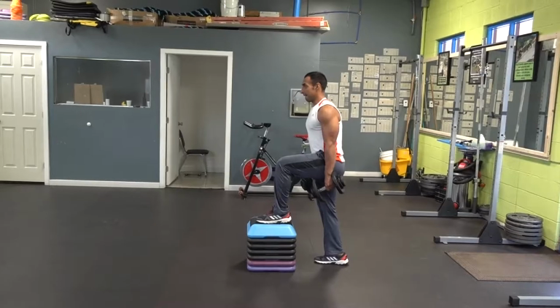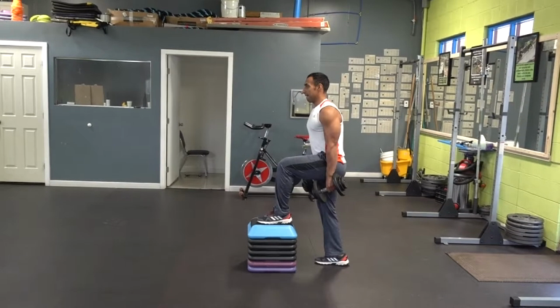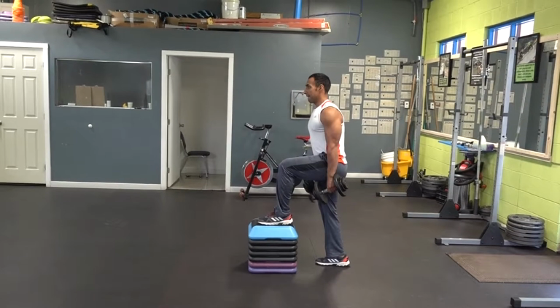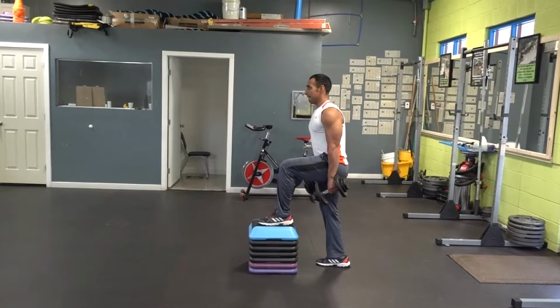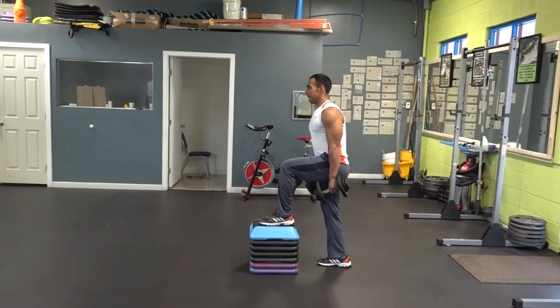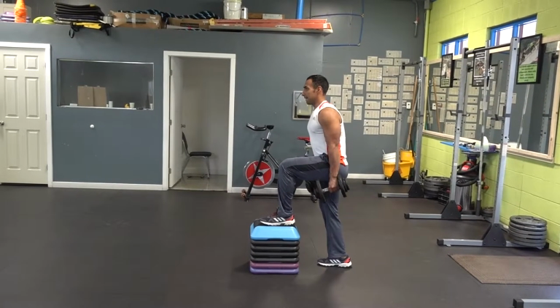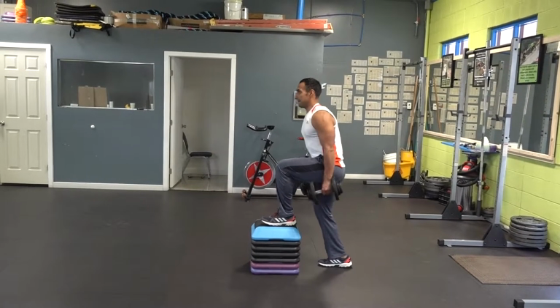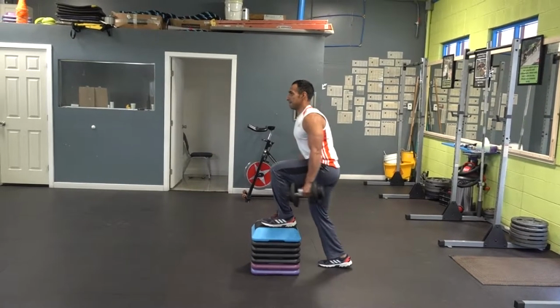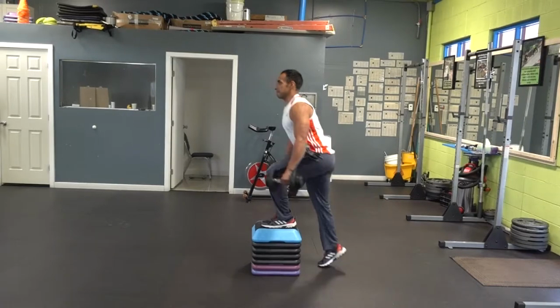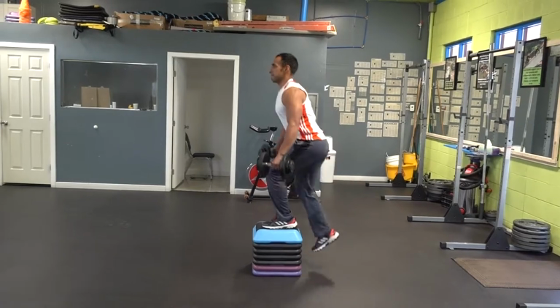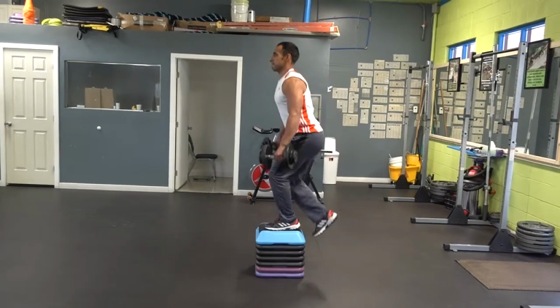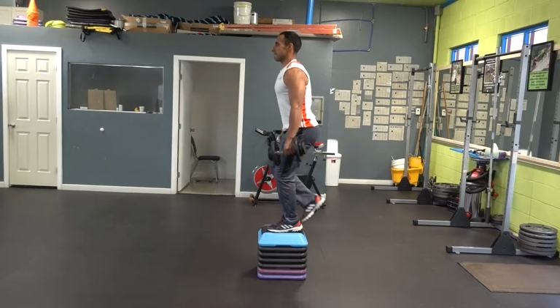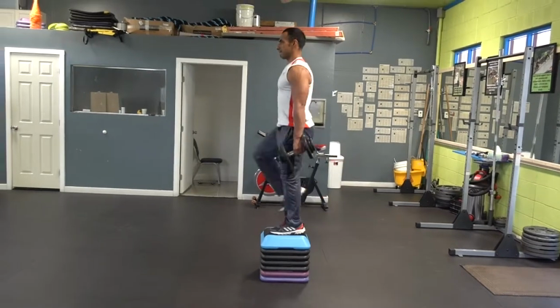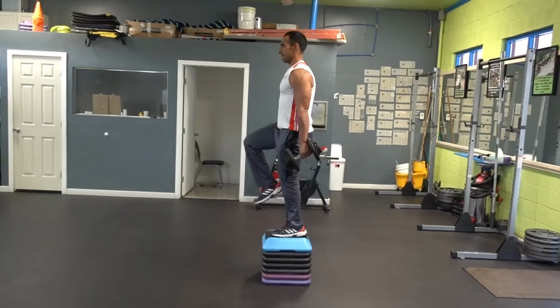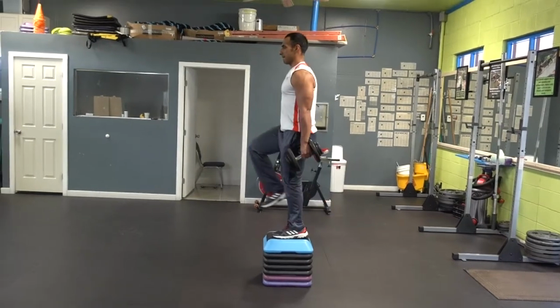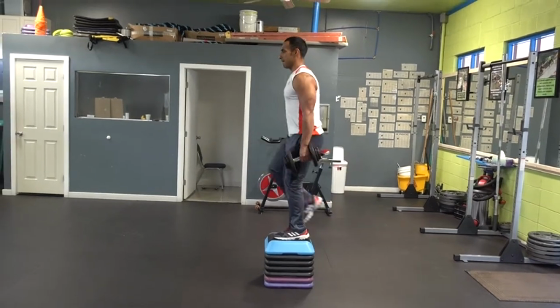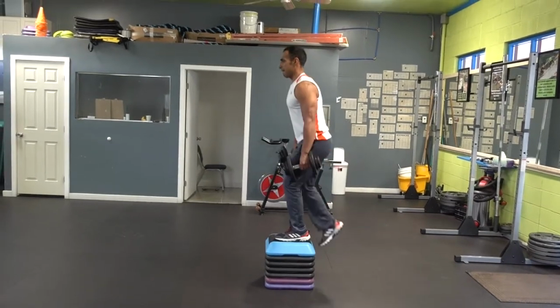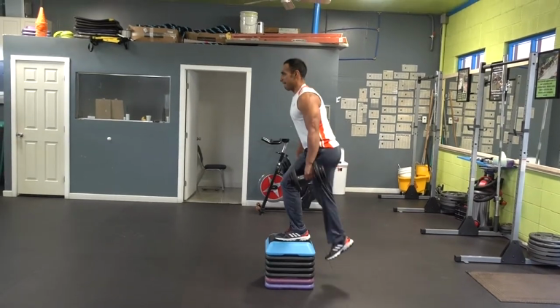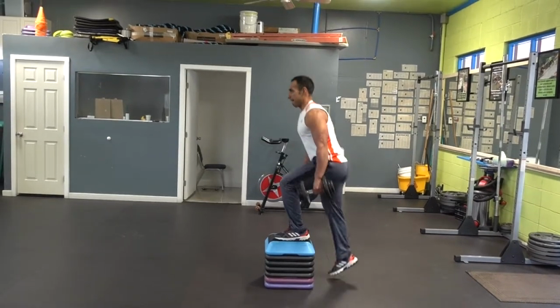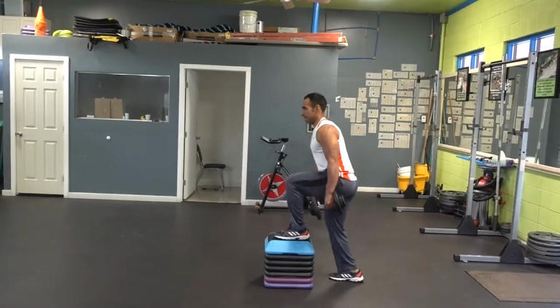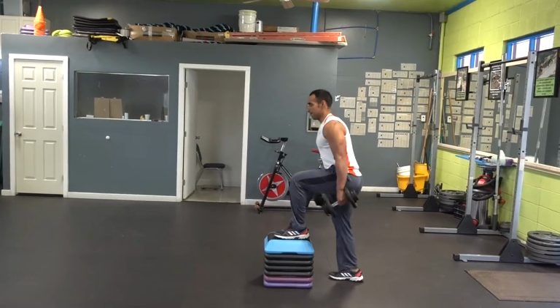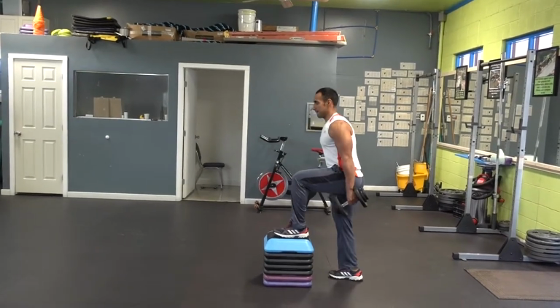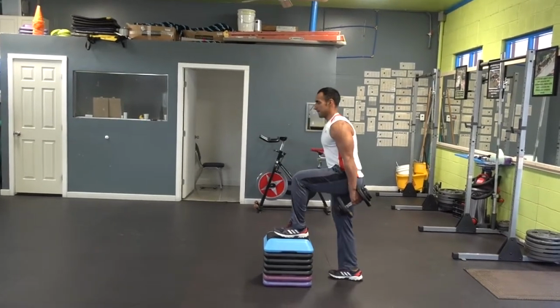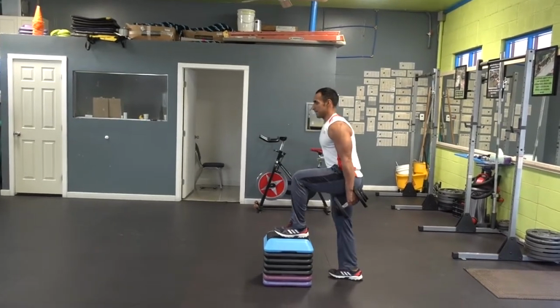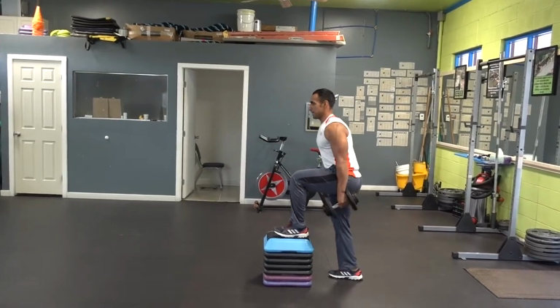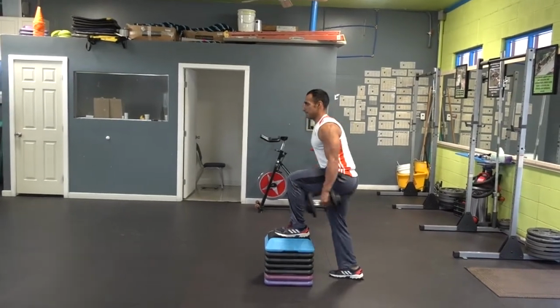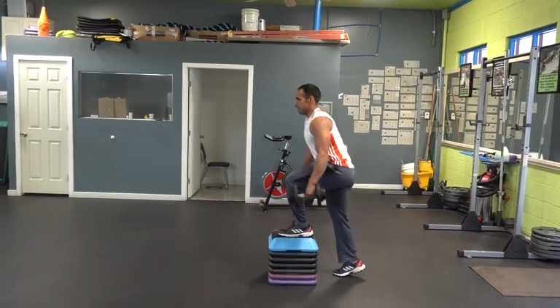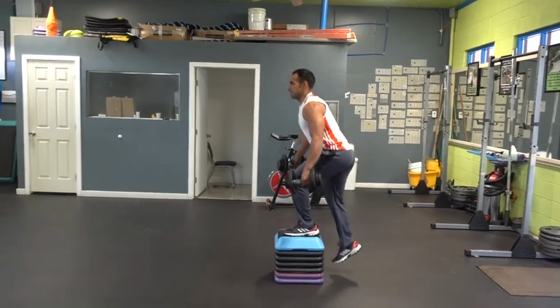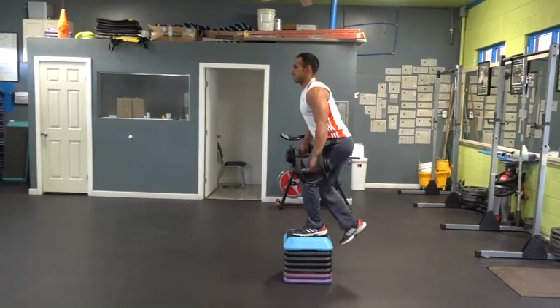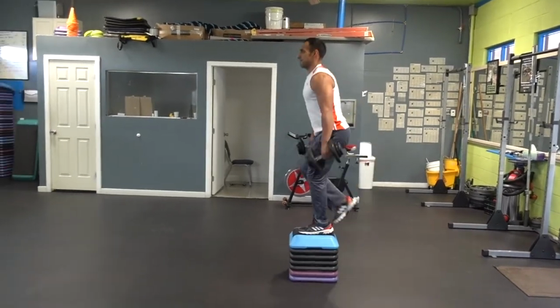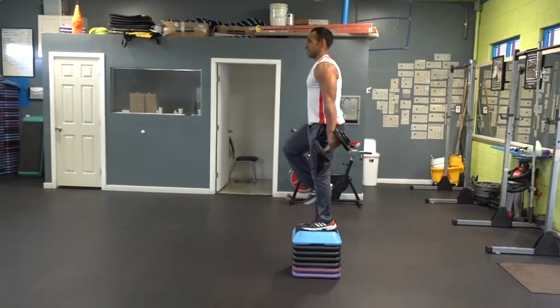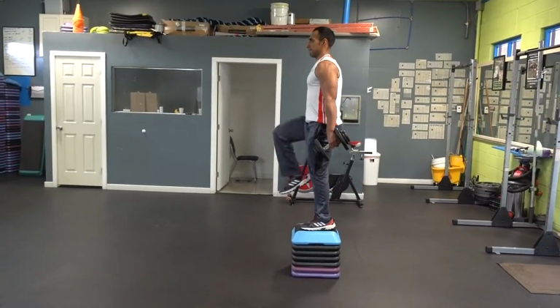Today we are going to be working your legs, specifically your glutes and your quadriceps with the step ups.